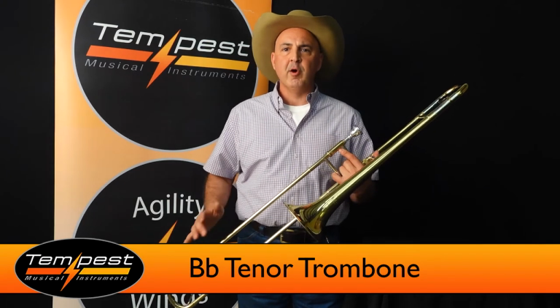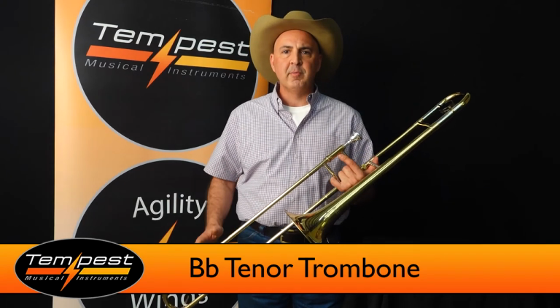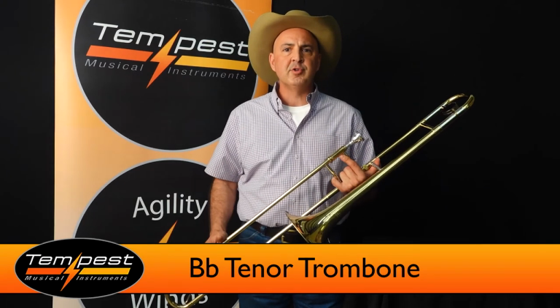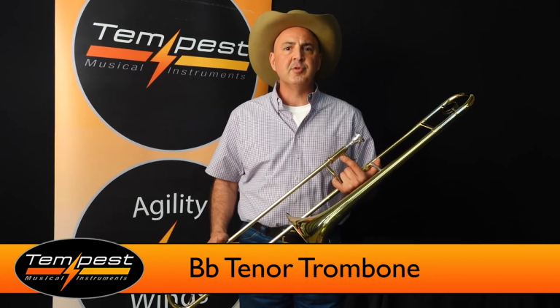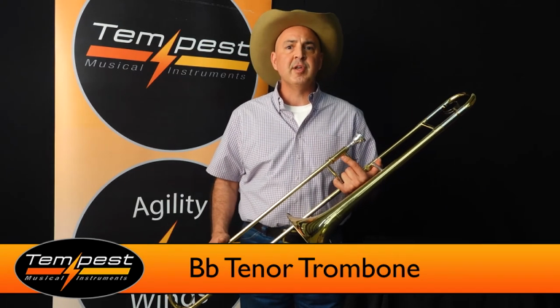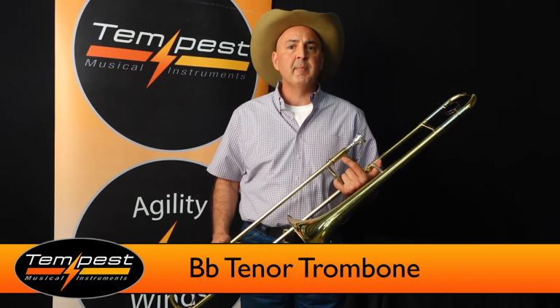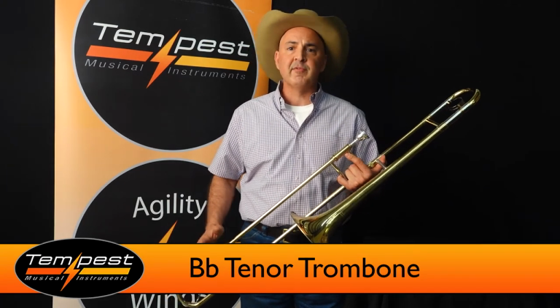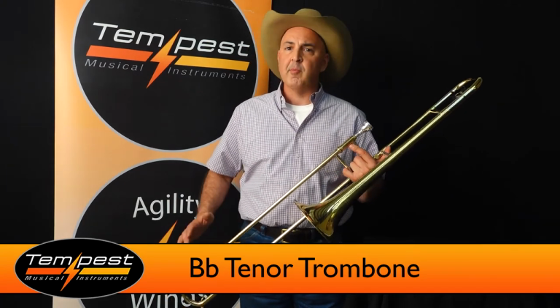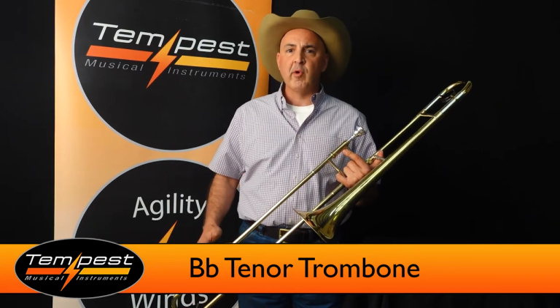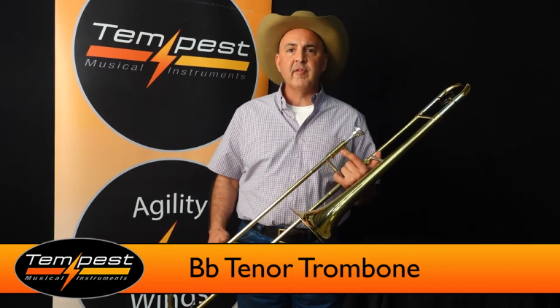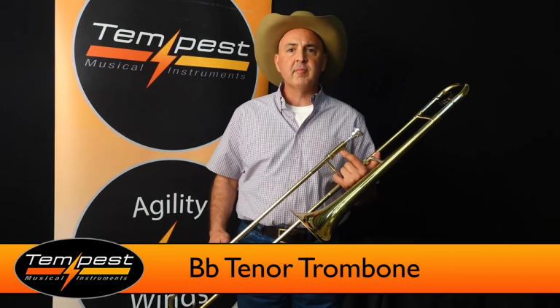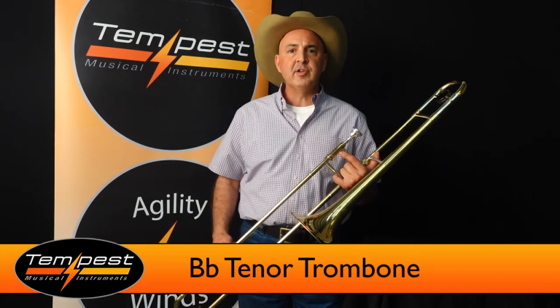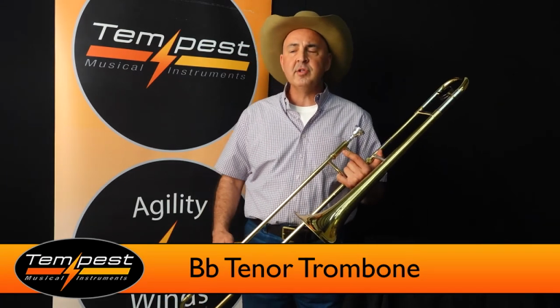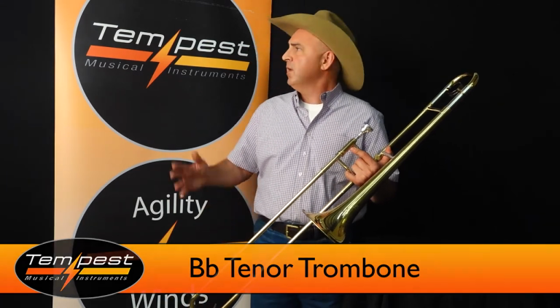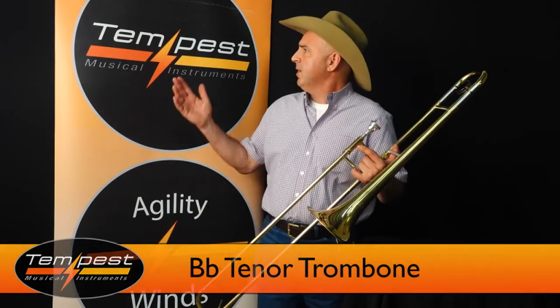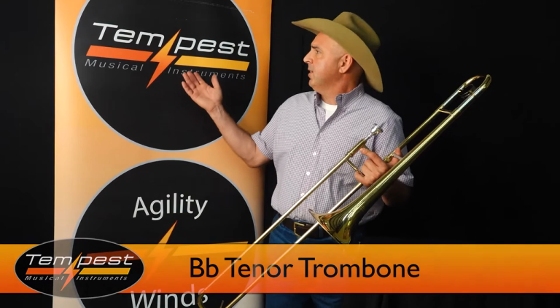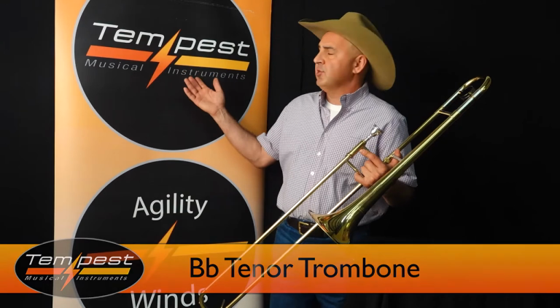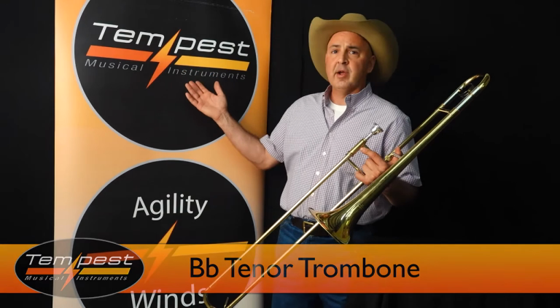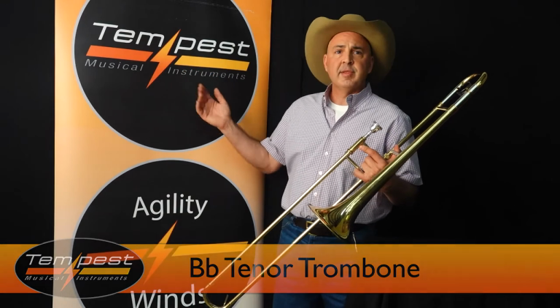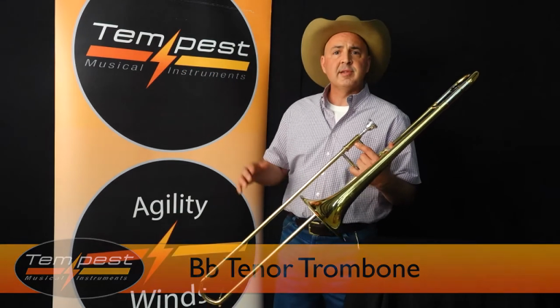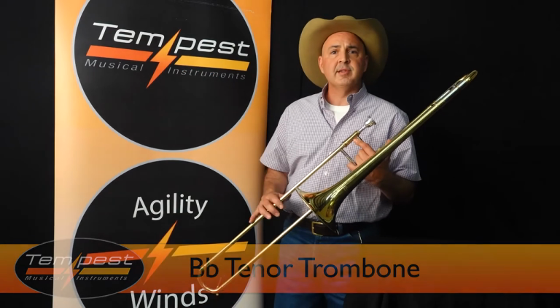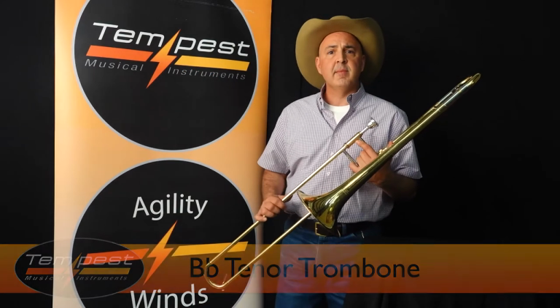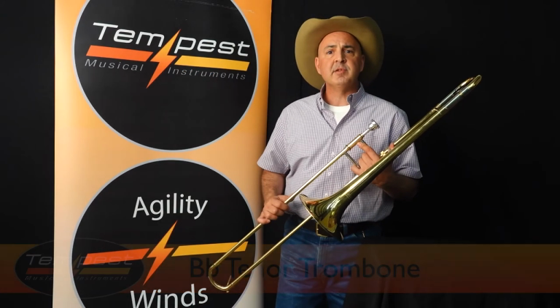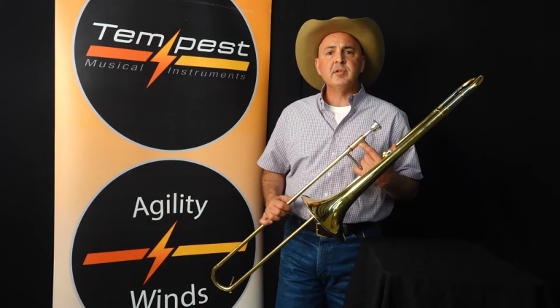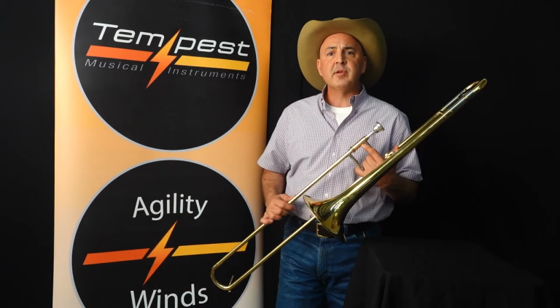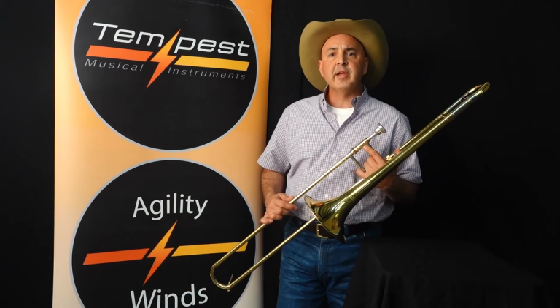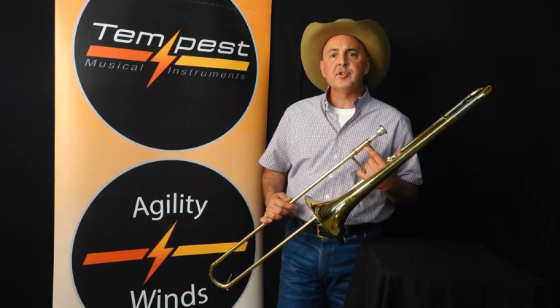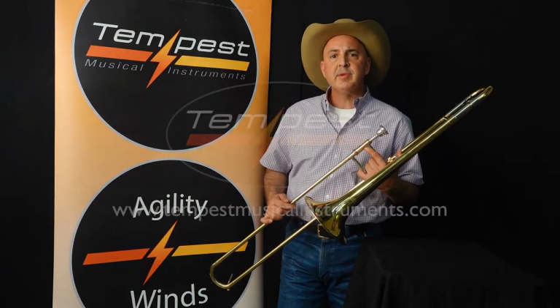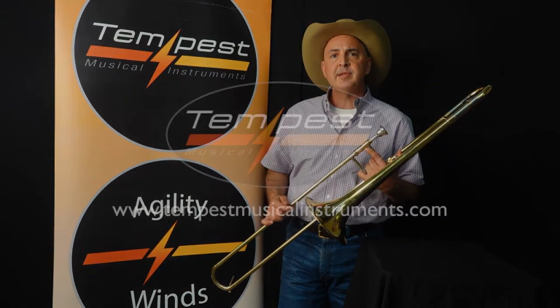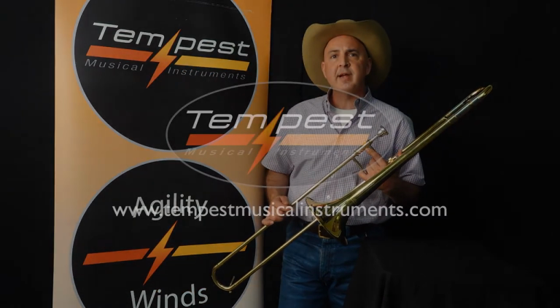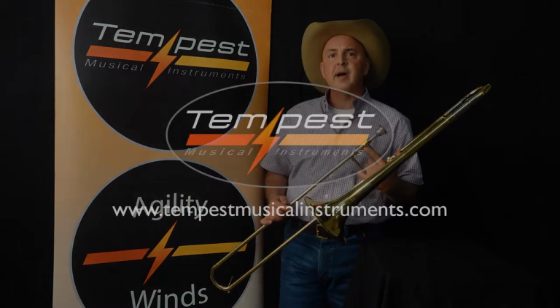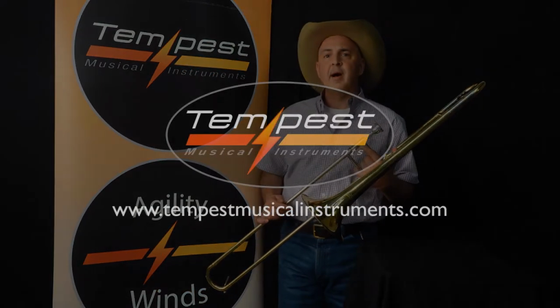Tremendous value. We hope you choose Tempest. For more information, check with us at TempestMusicalInstruments.com.